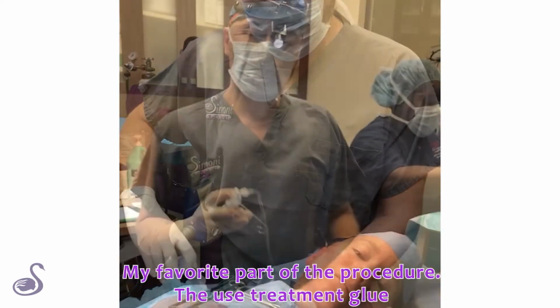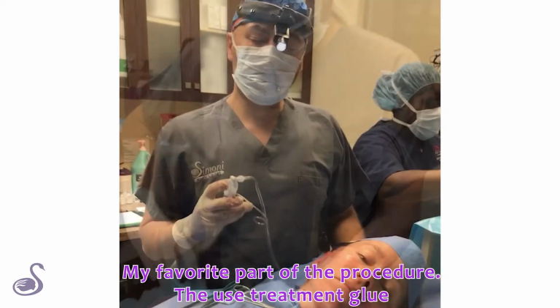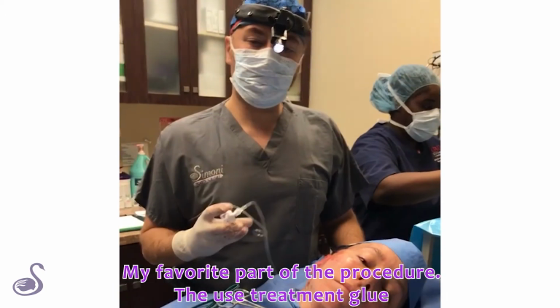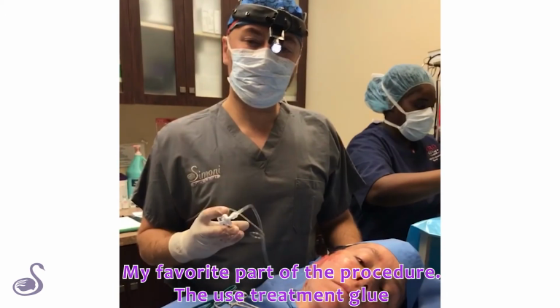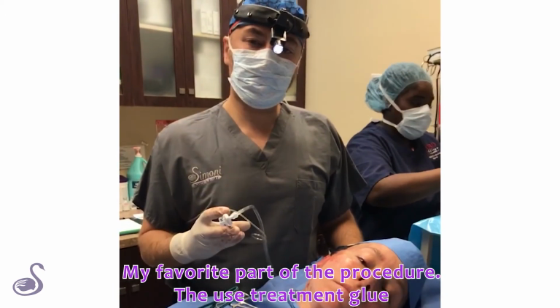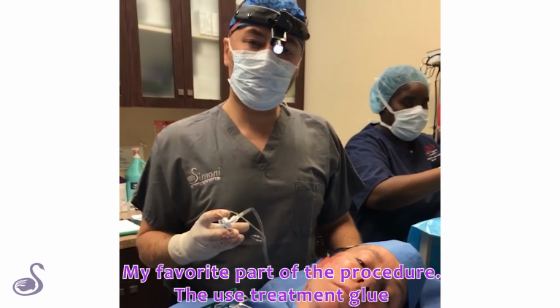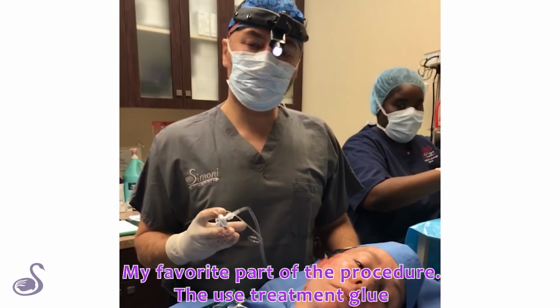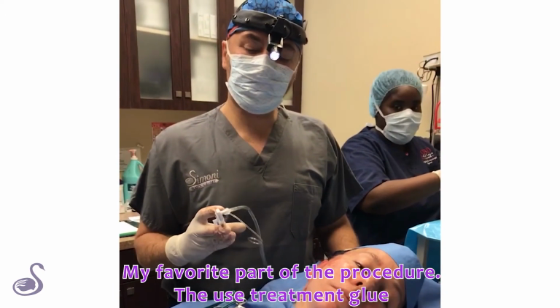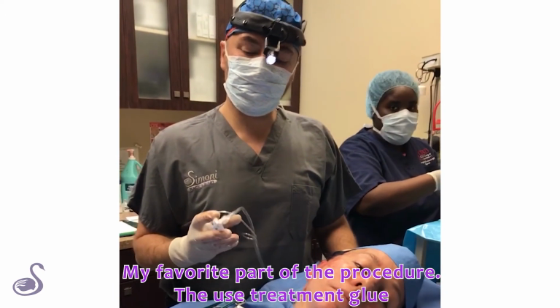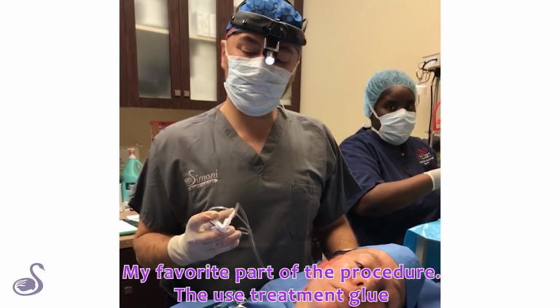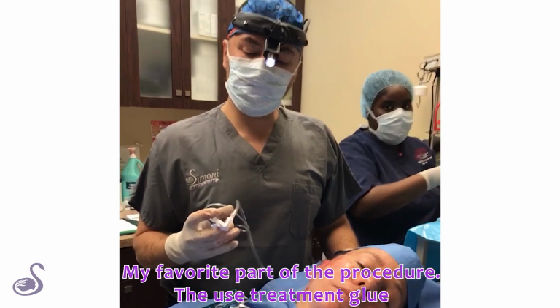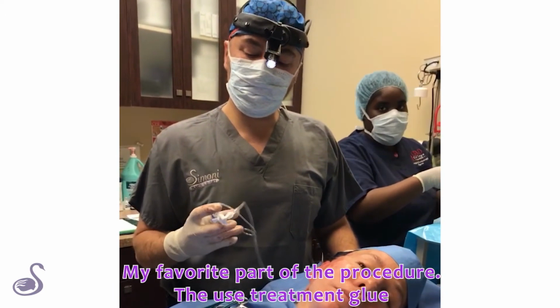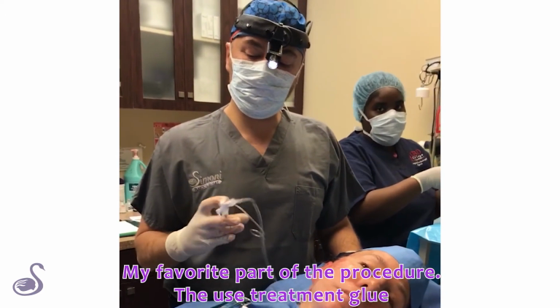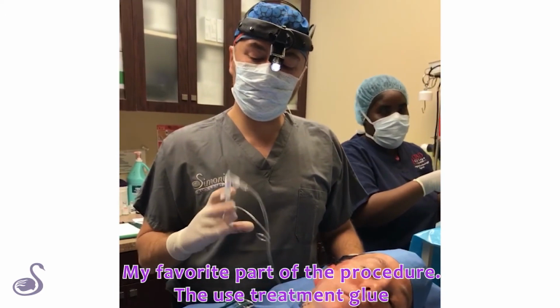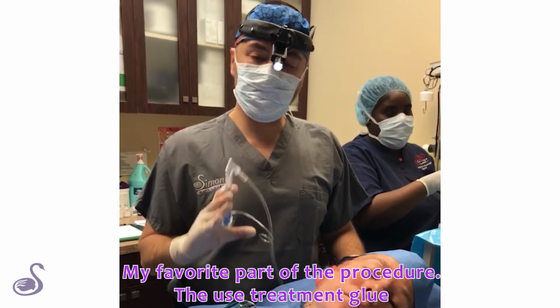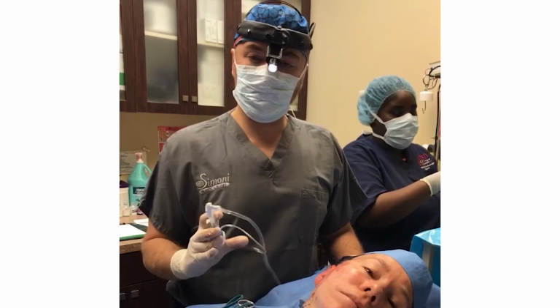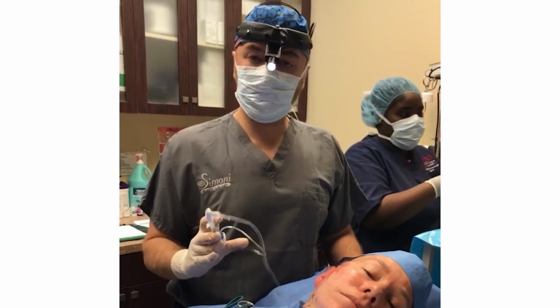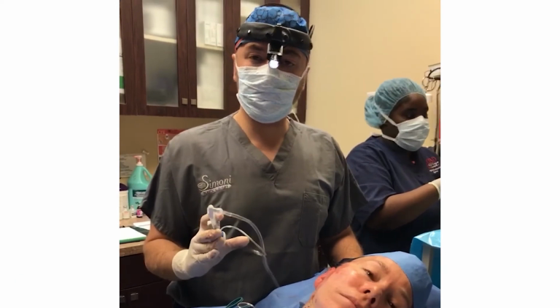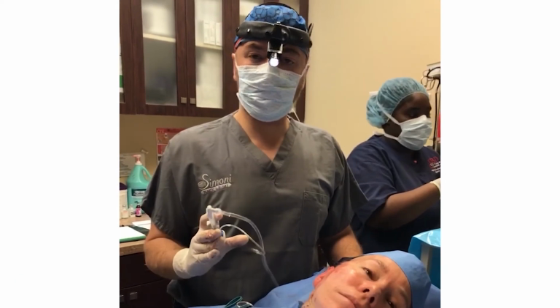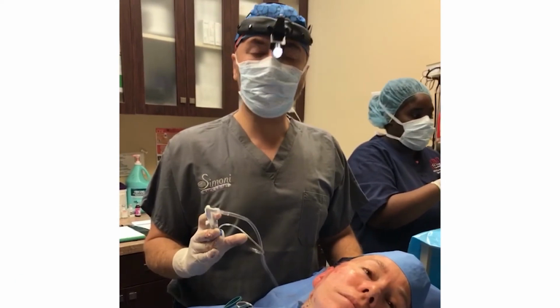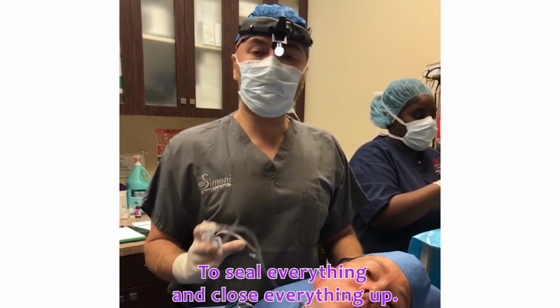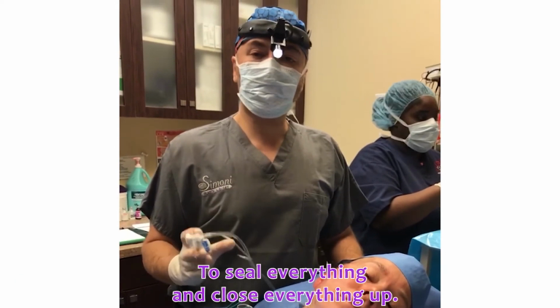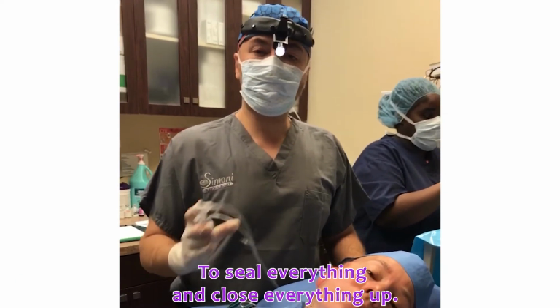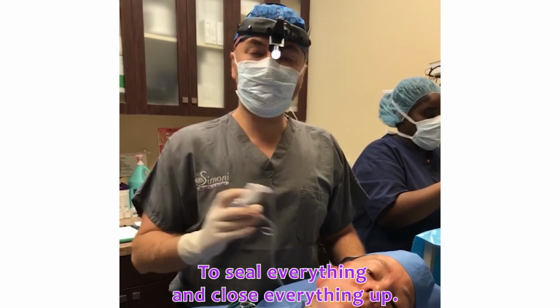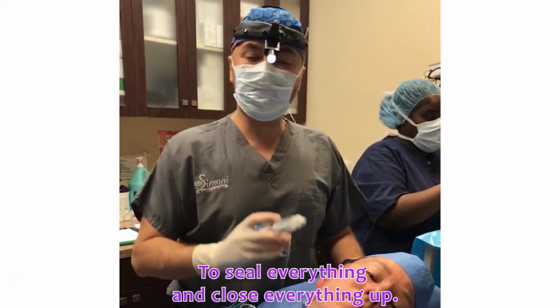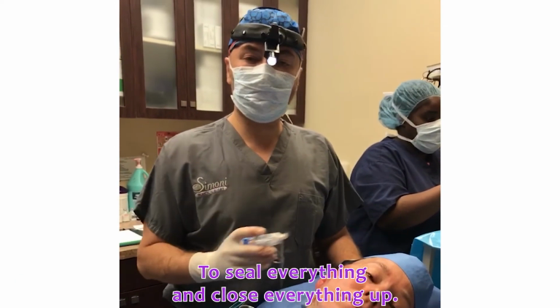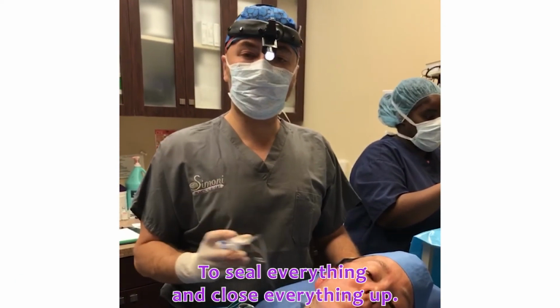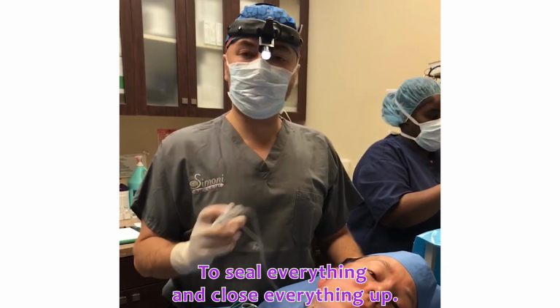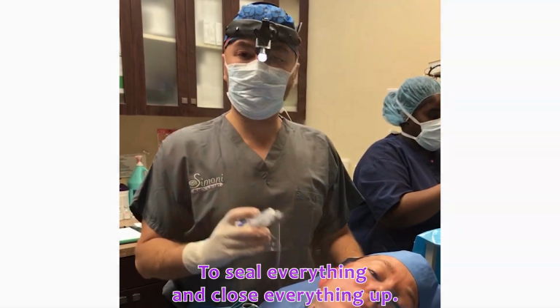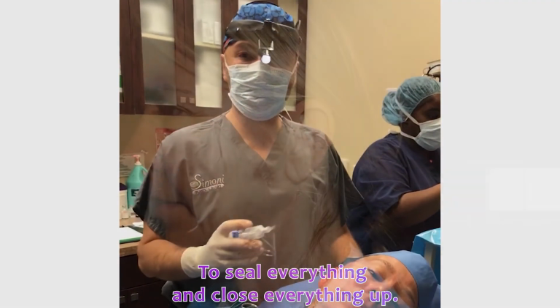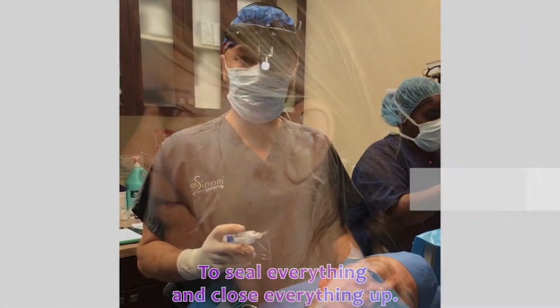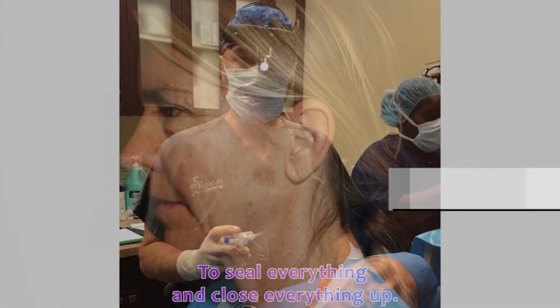This is my favorite part of the procedure, where I use streaming glue to seal everything and close everything.